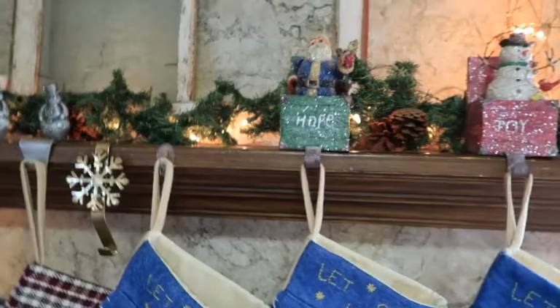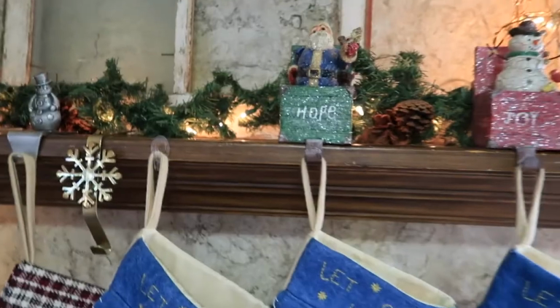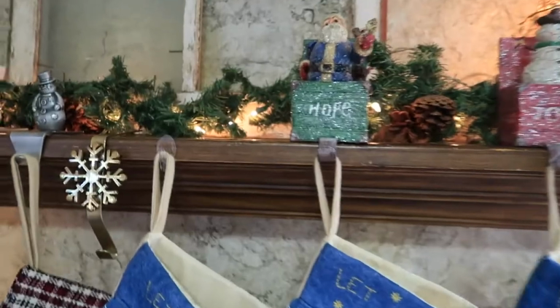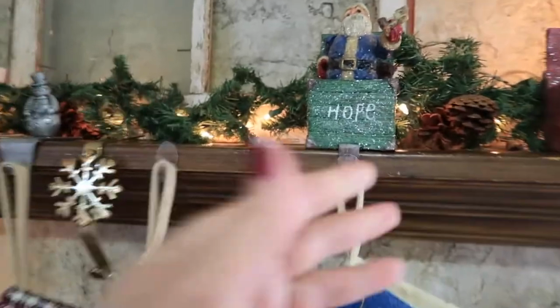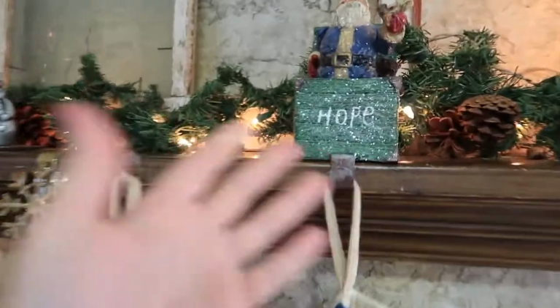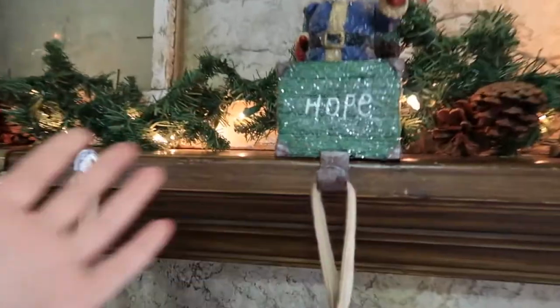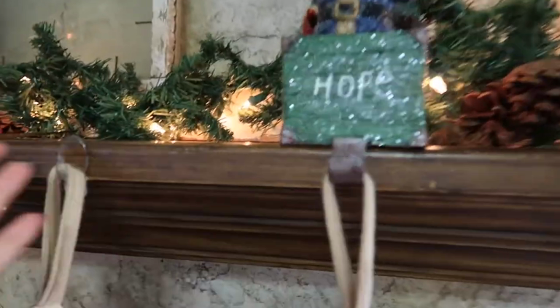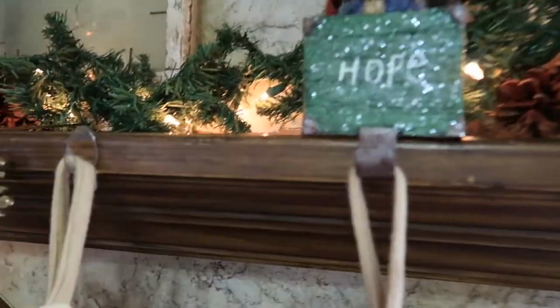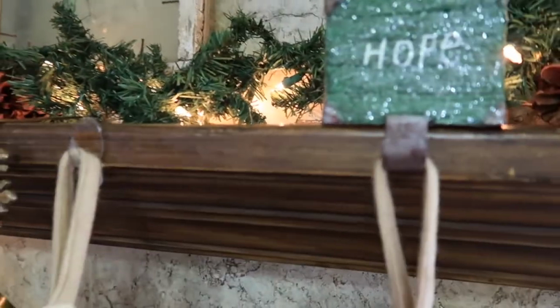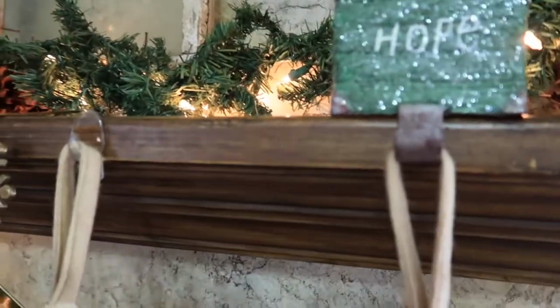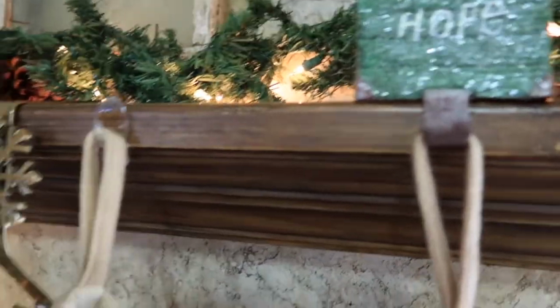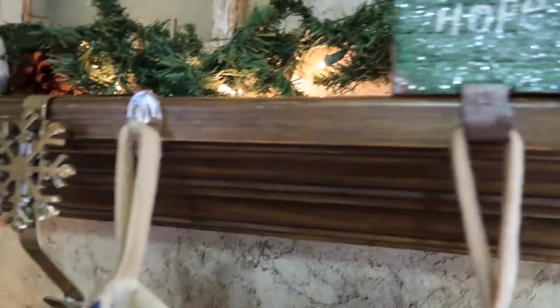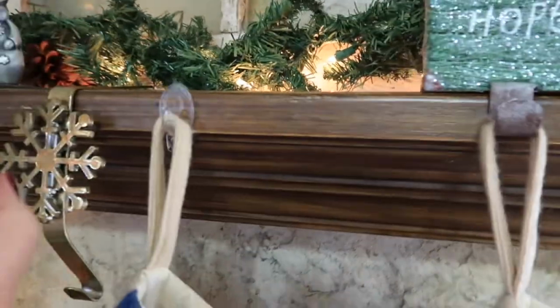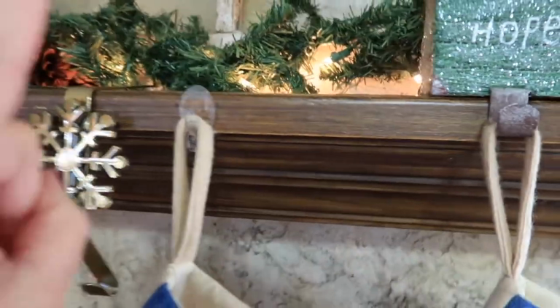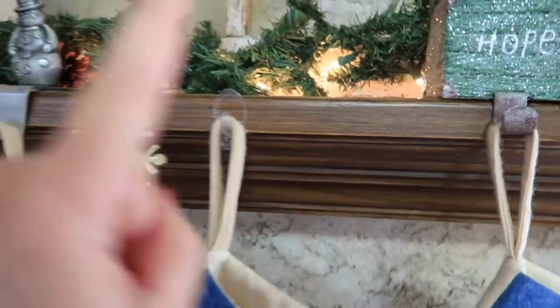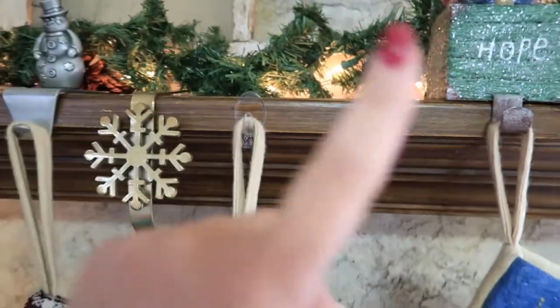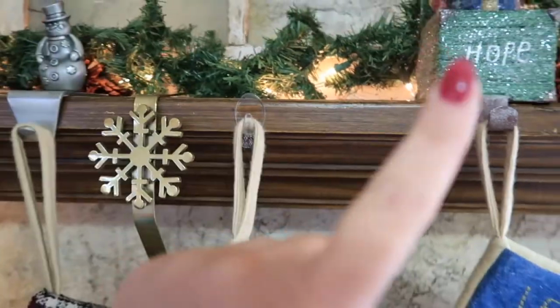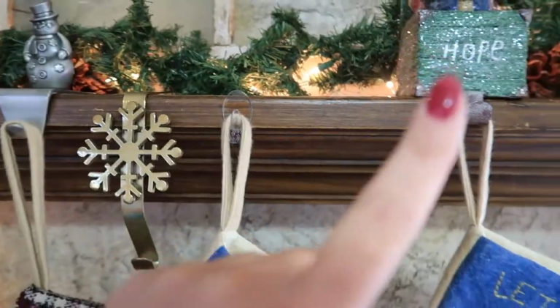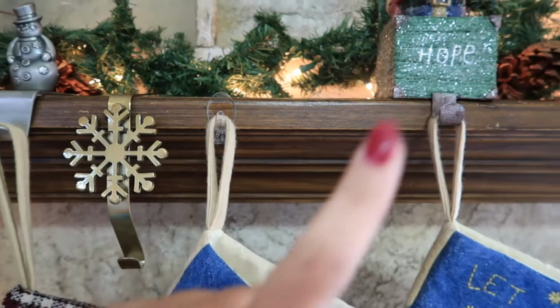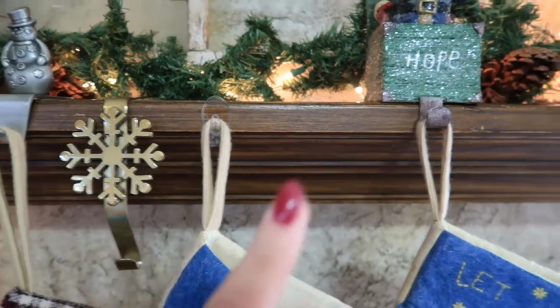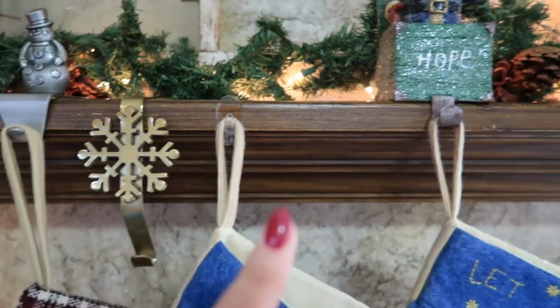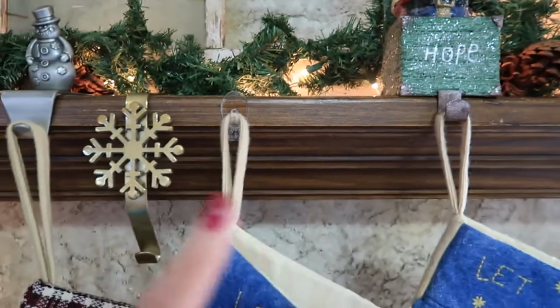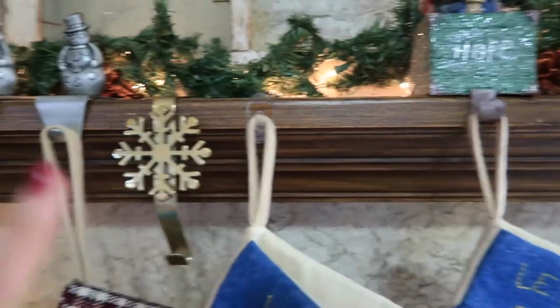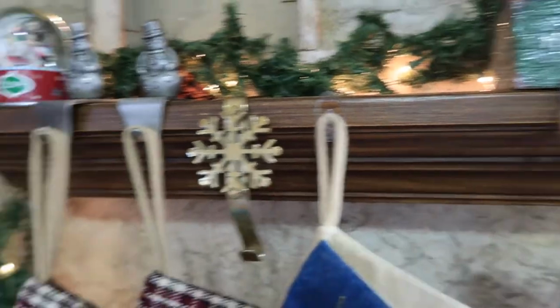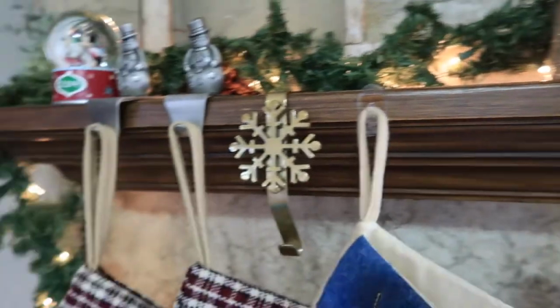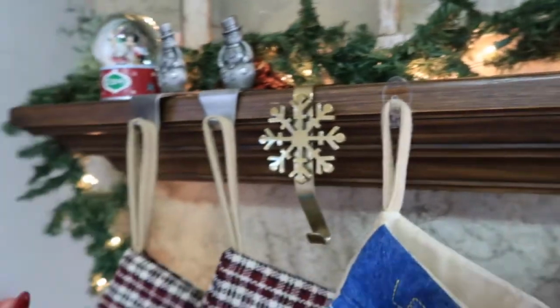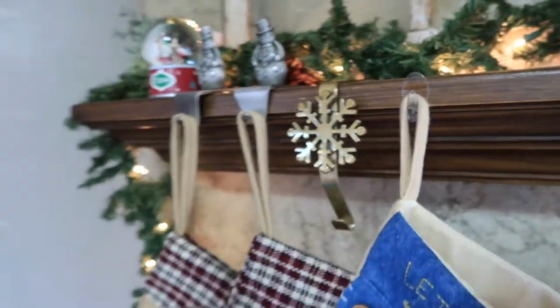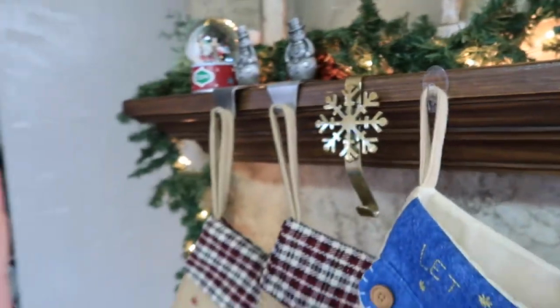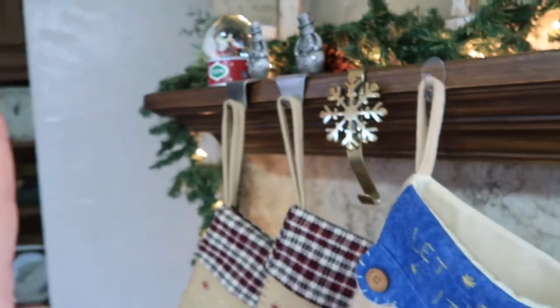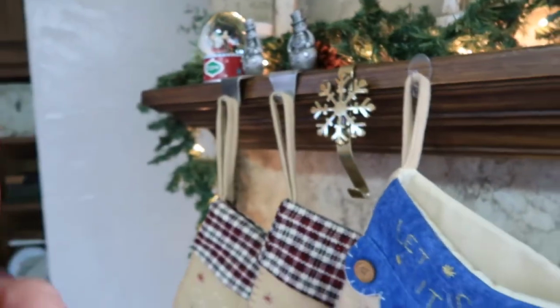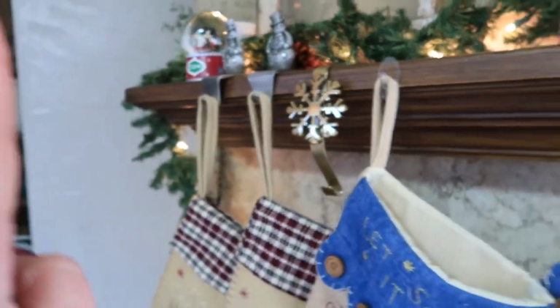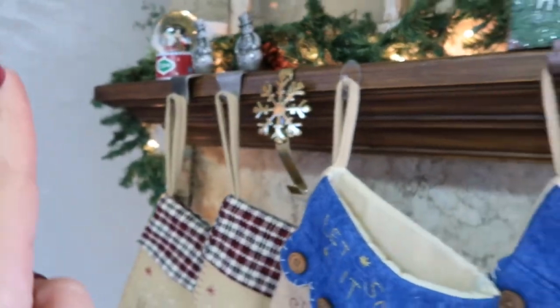Welcome back everybody. My name is Tiffany and today I'm giving you a little stocking hack.